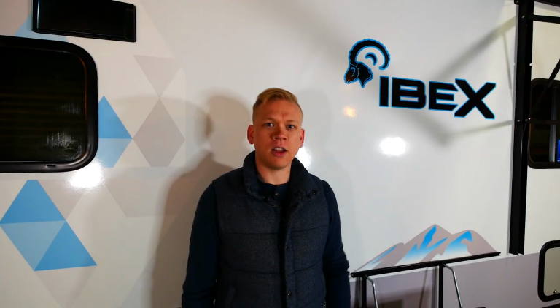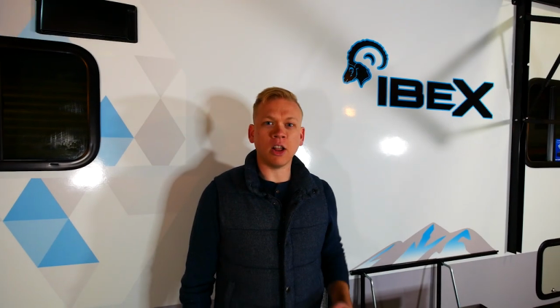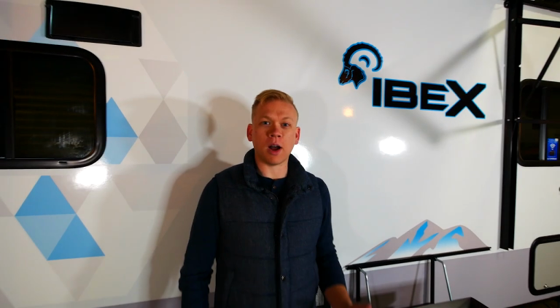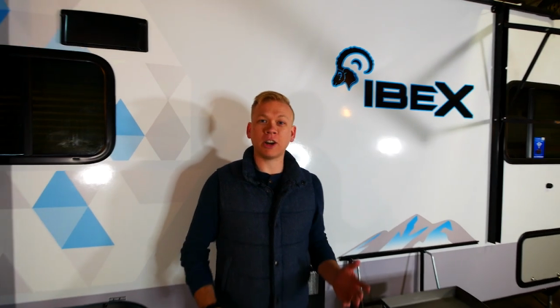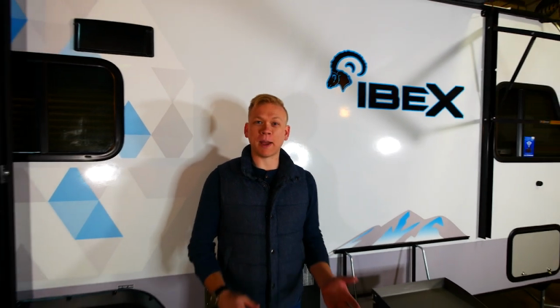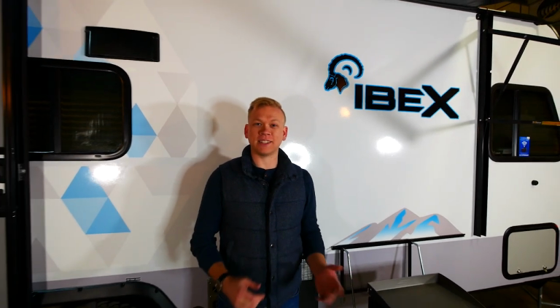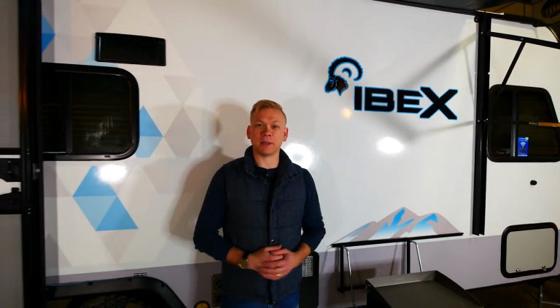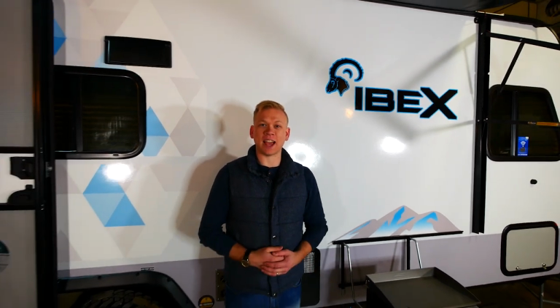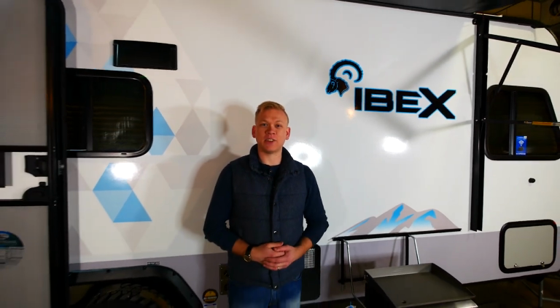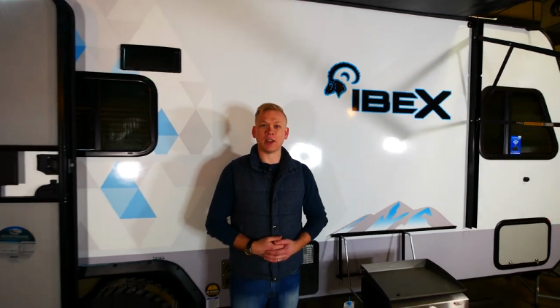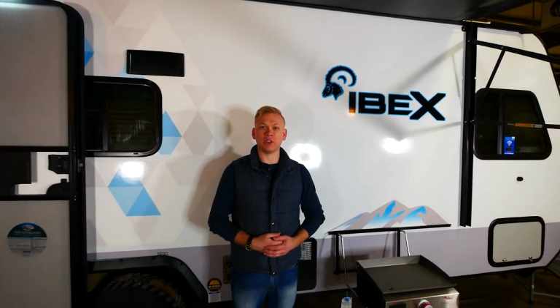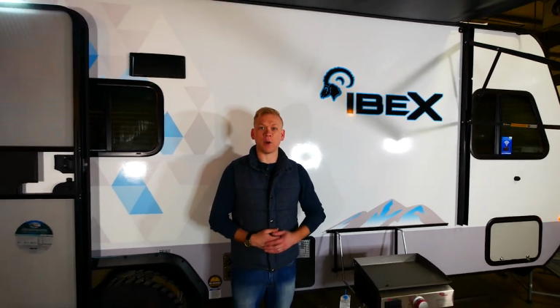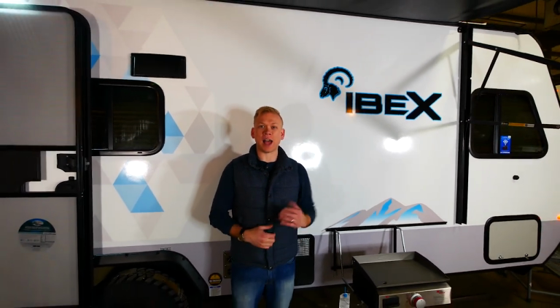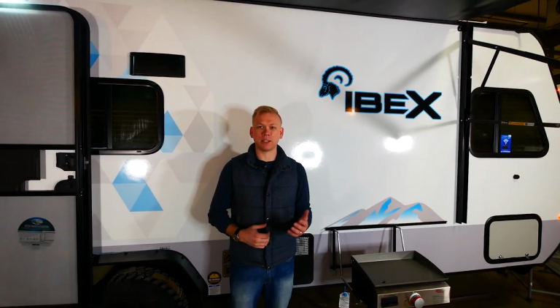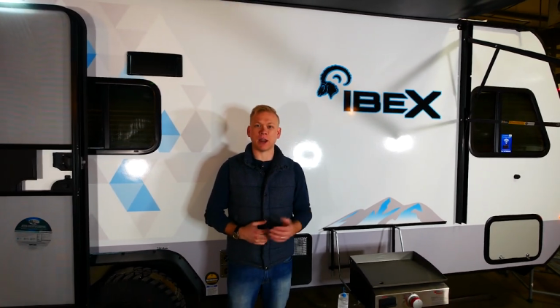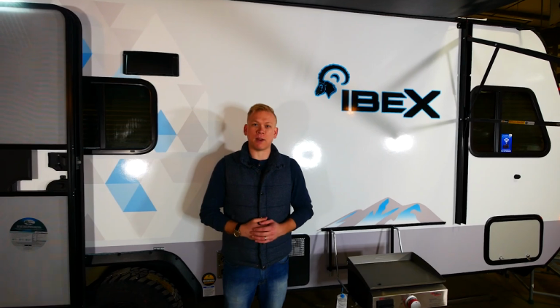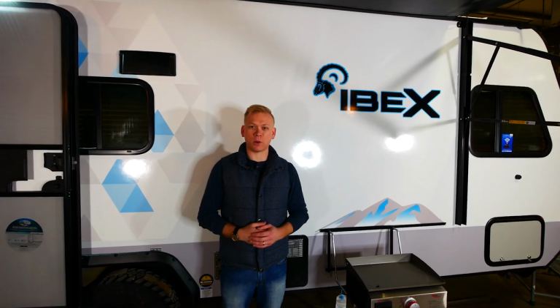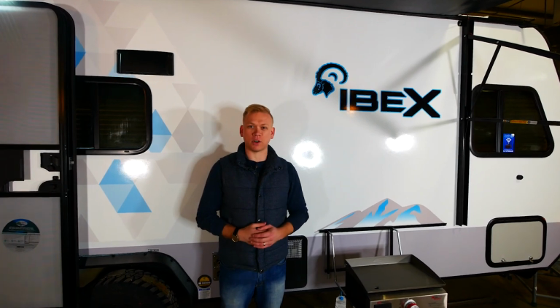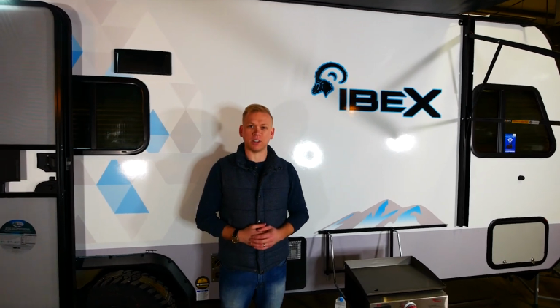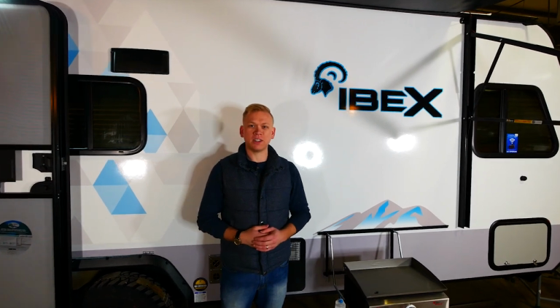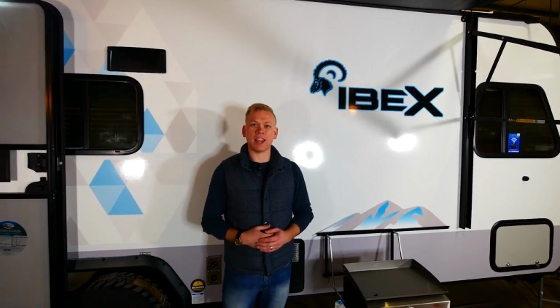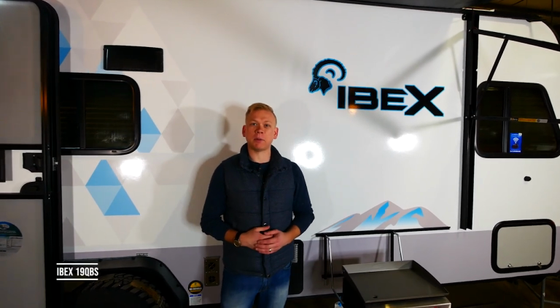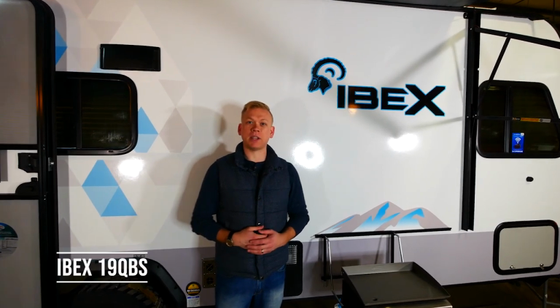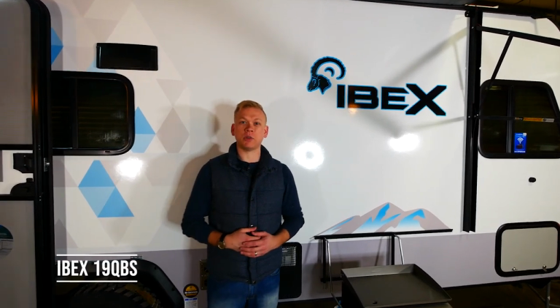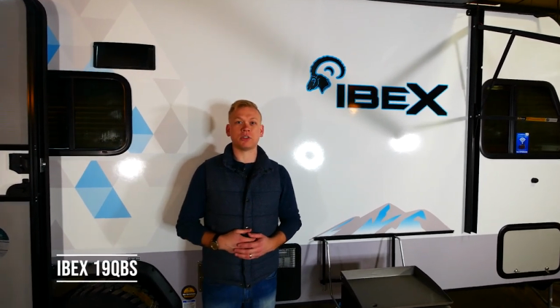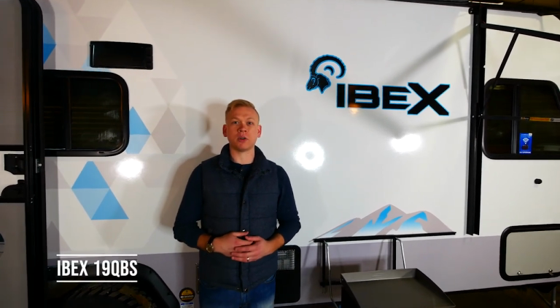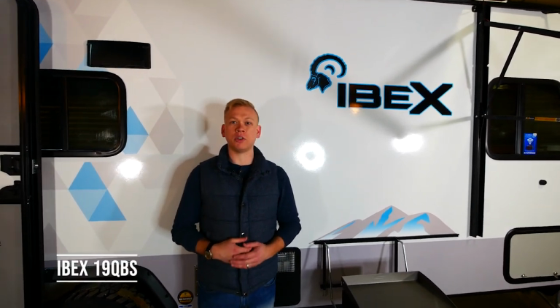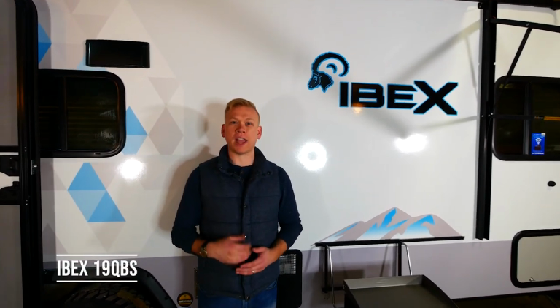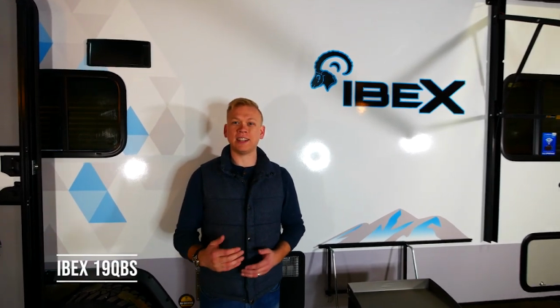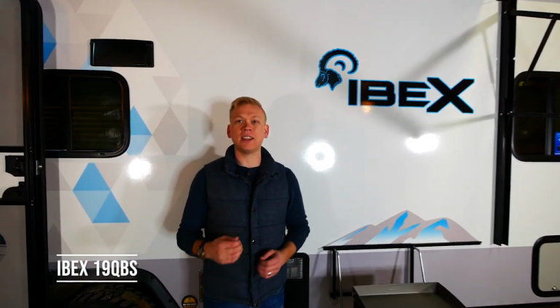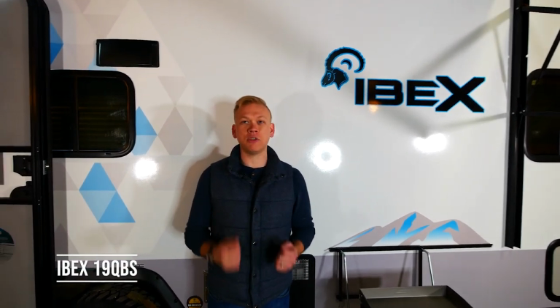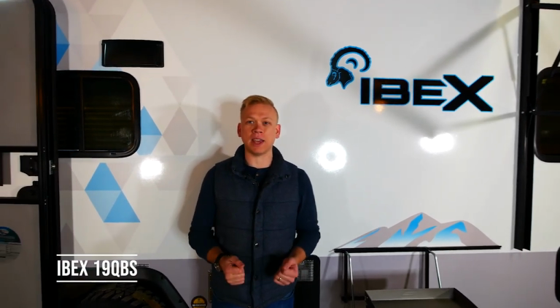Hello, I'm Derek Massing and I'm excited to announce the new Ibex brand by Forest River. Today I'm going to be taking you on a tour of the new 19 QBS.